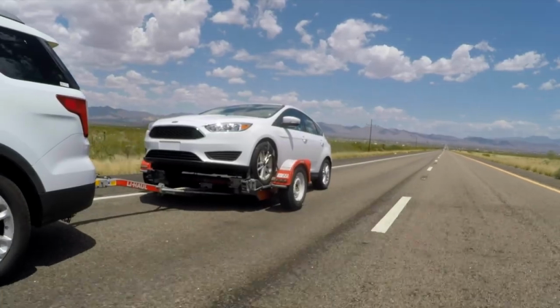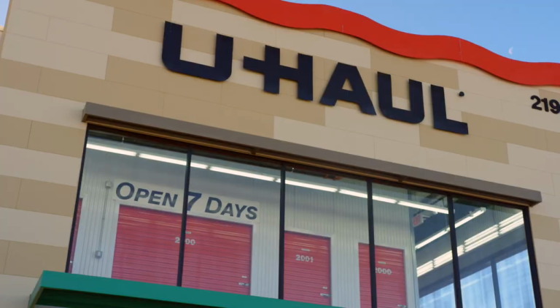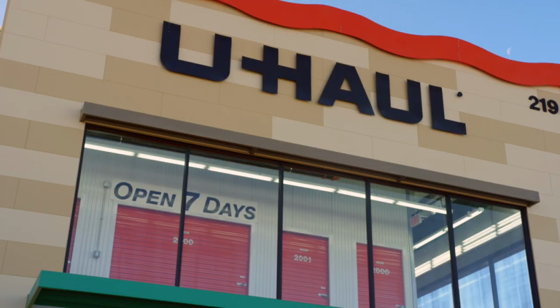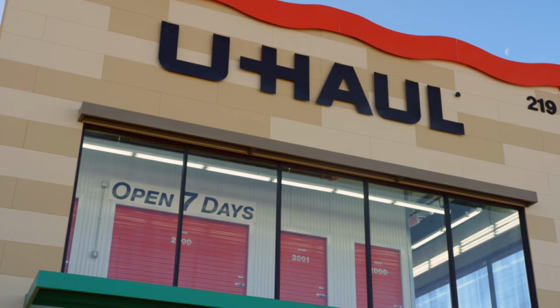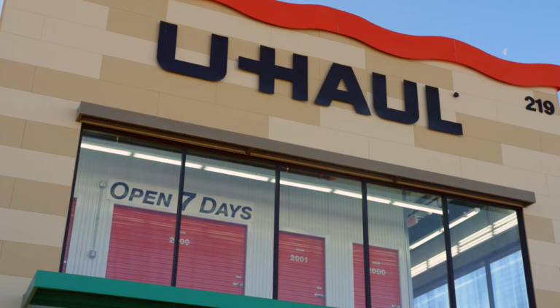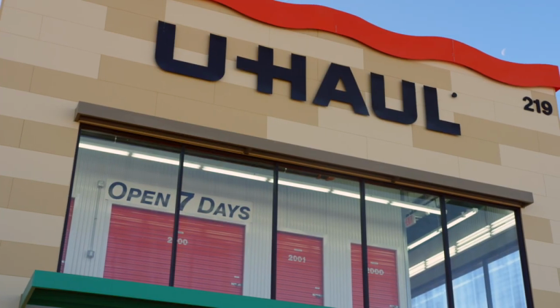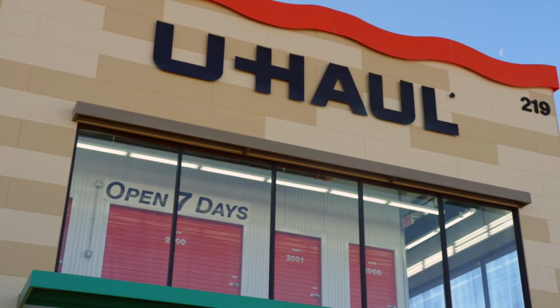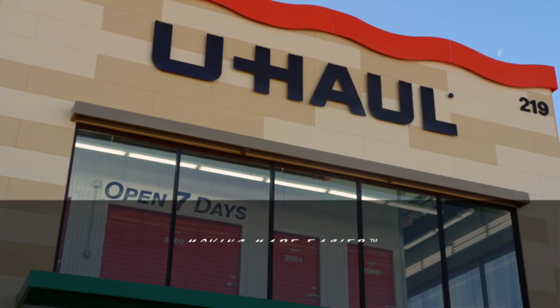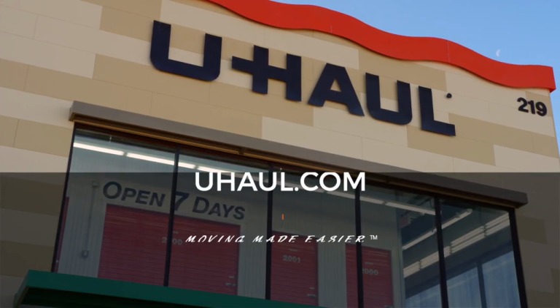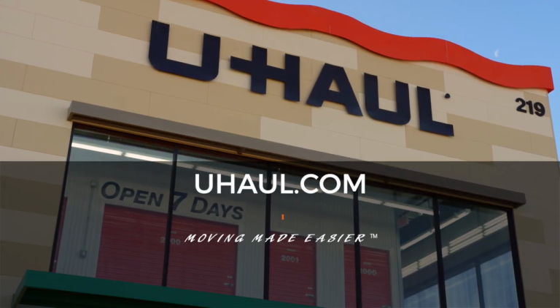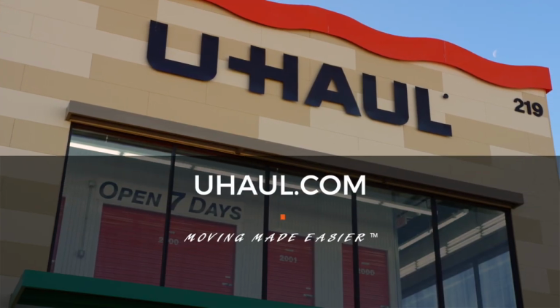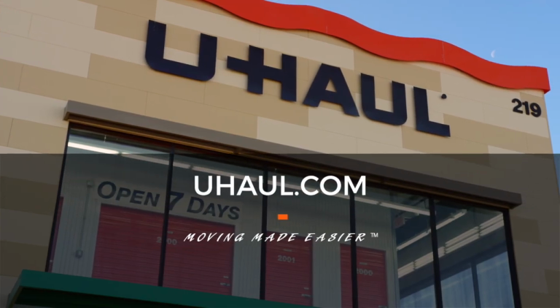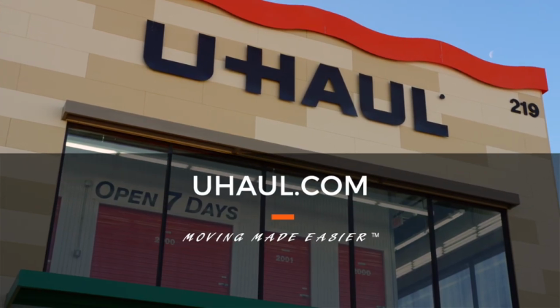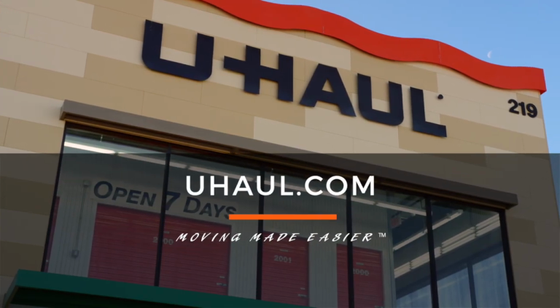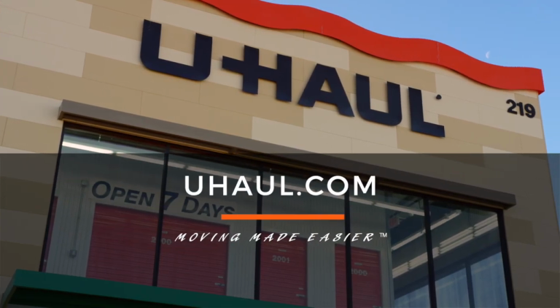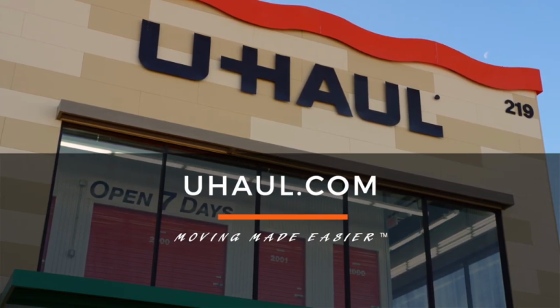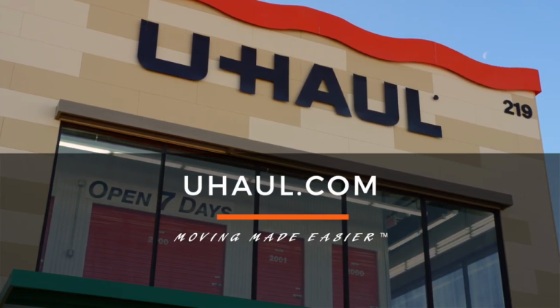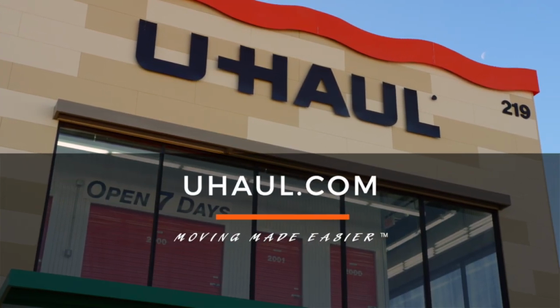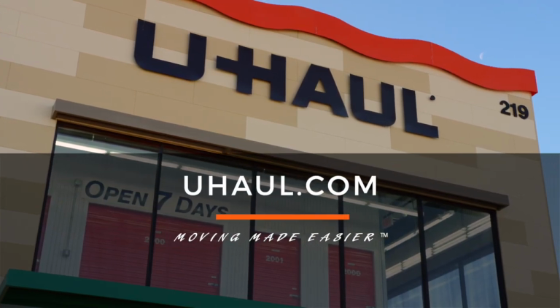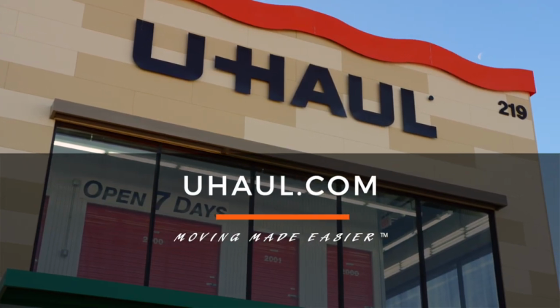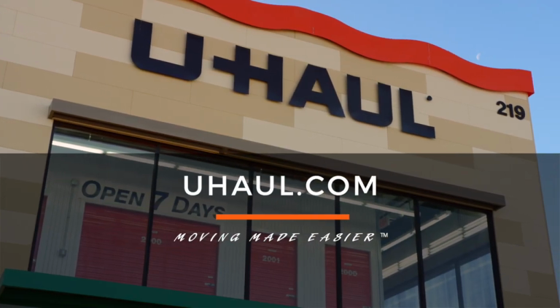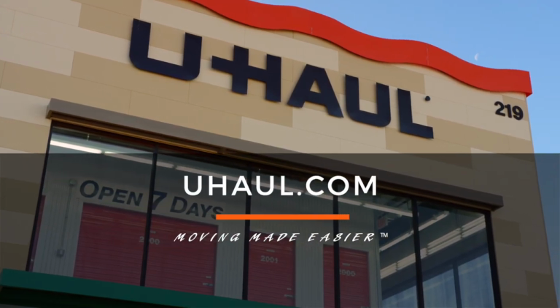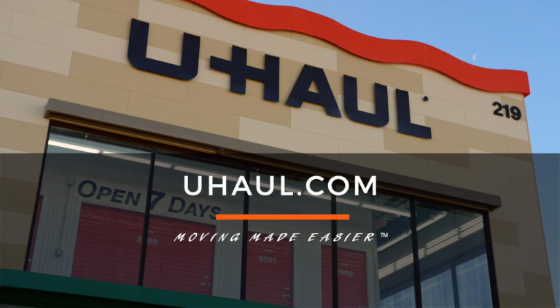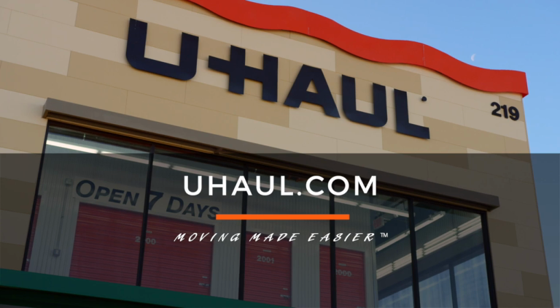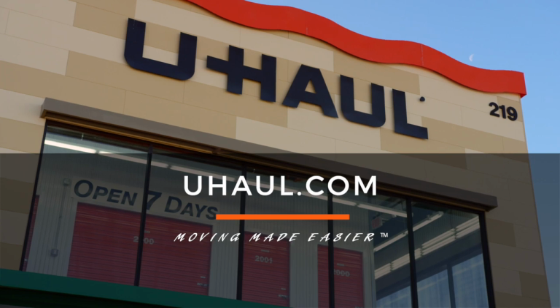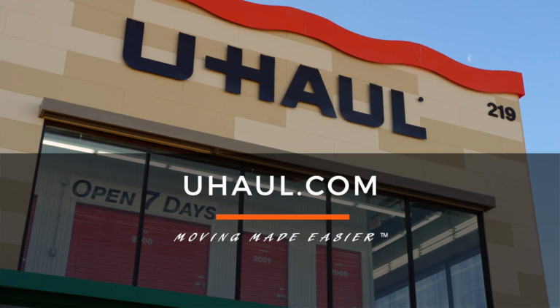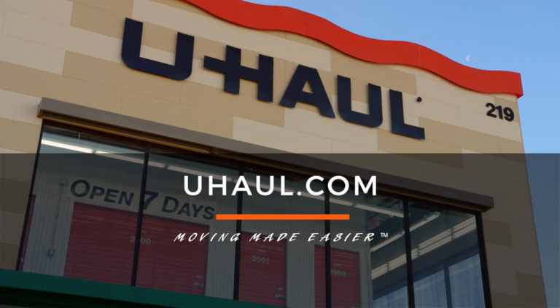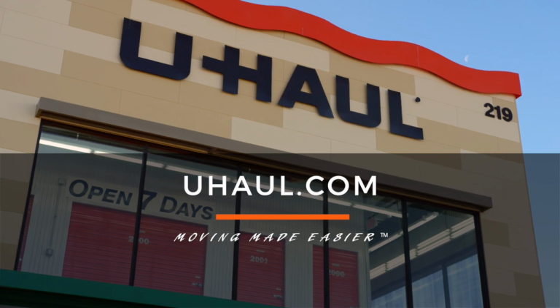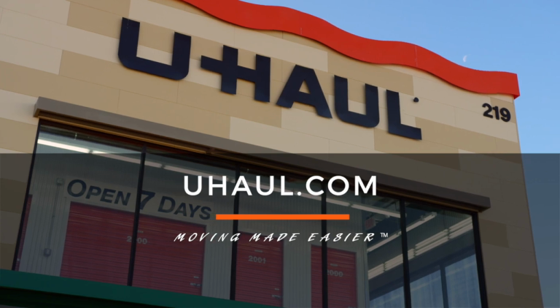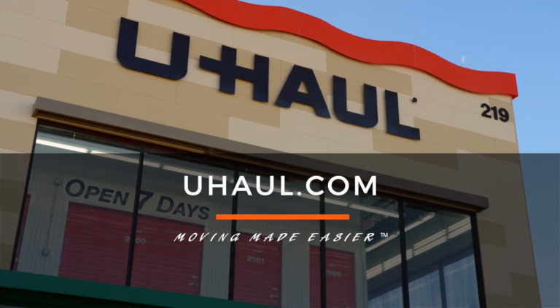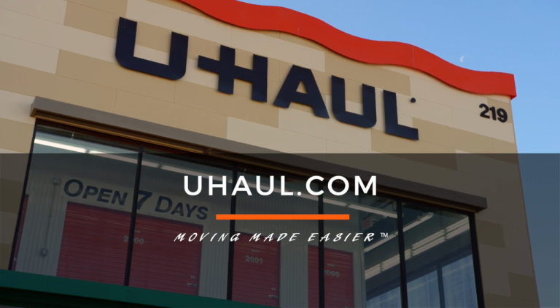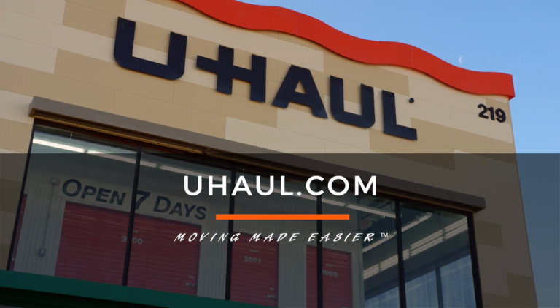For more information, you can visit your closest U-Haul store or U-Haul.com.